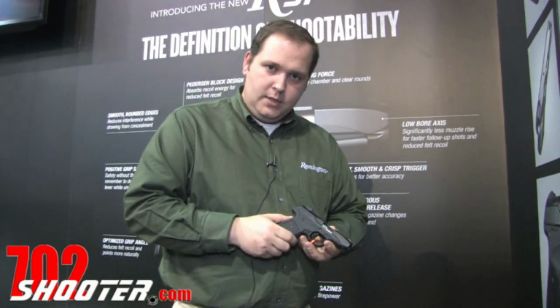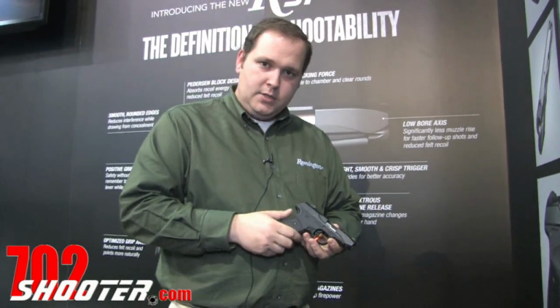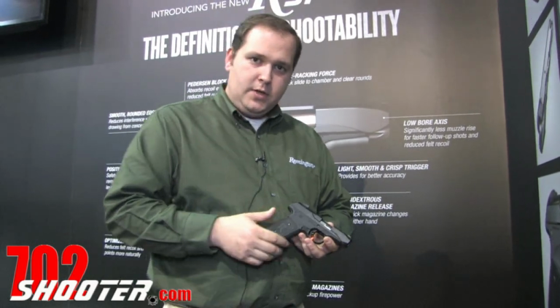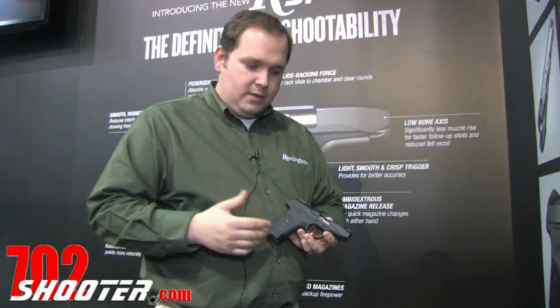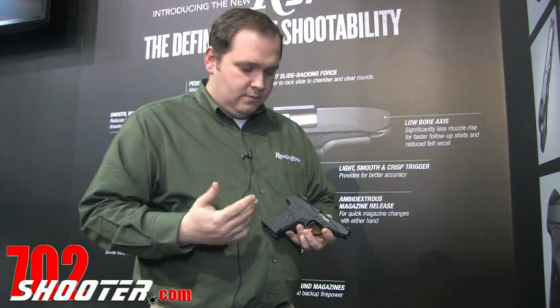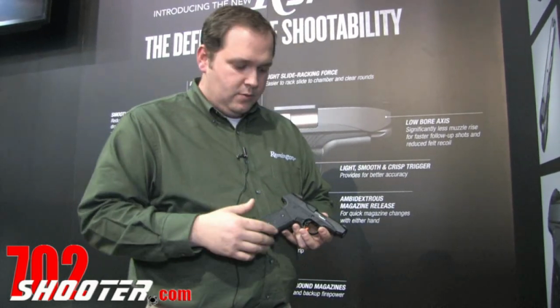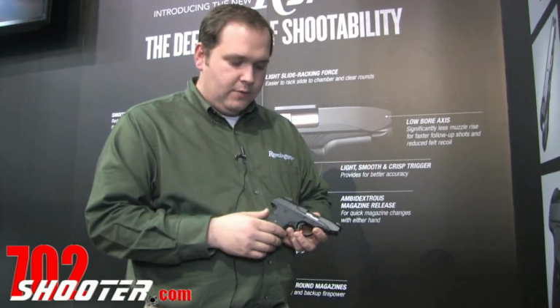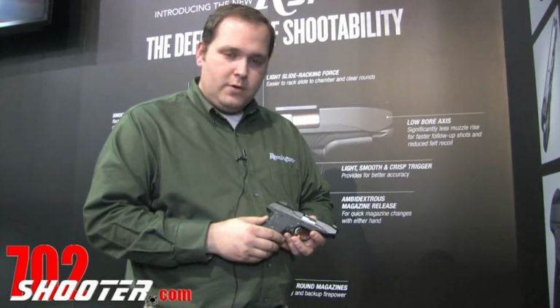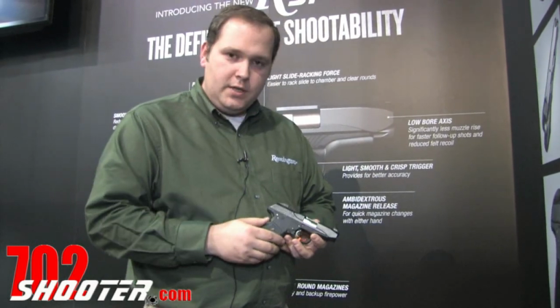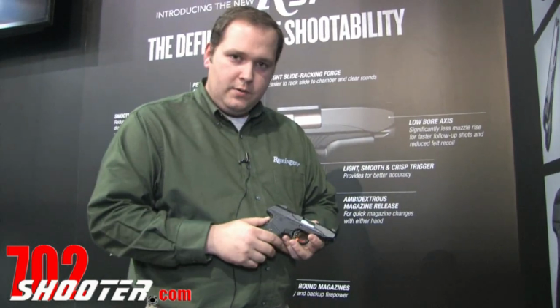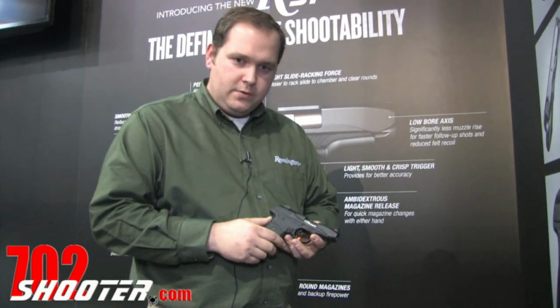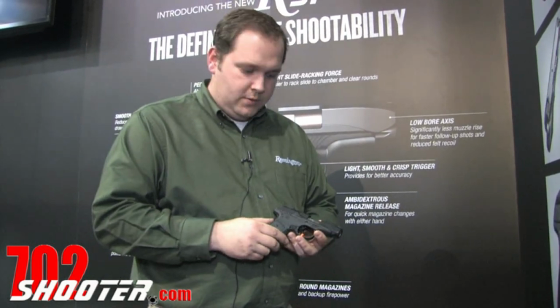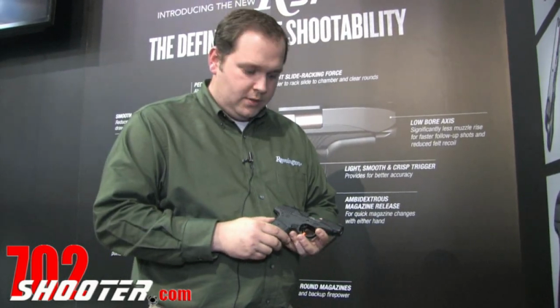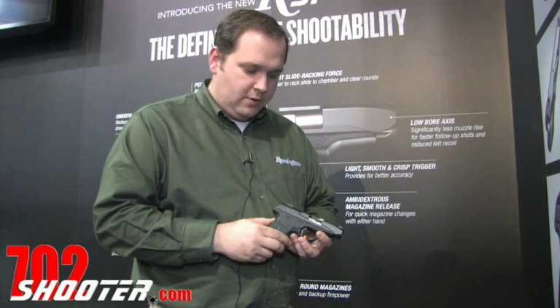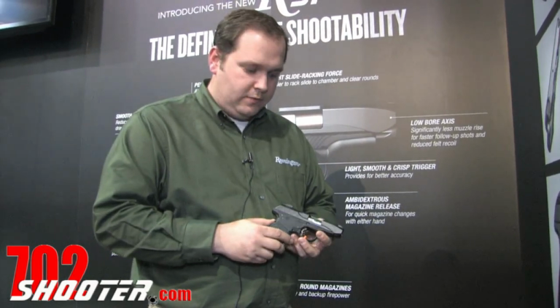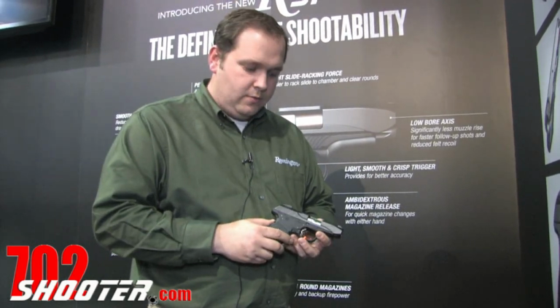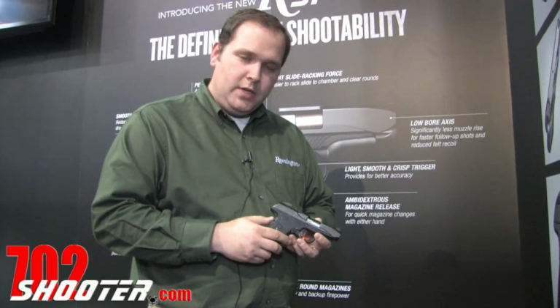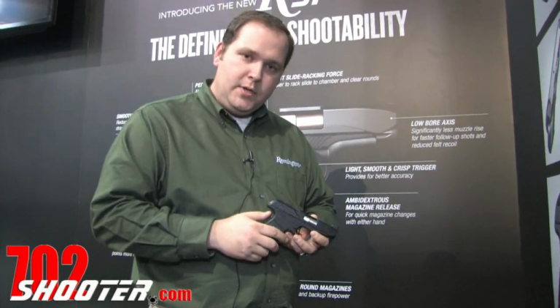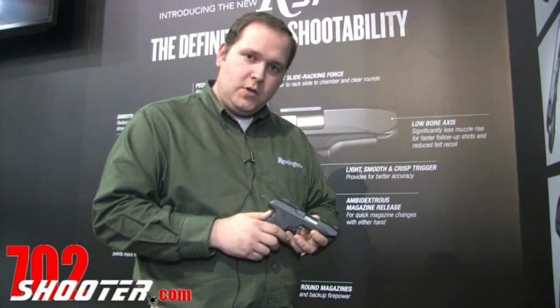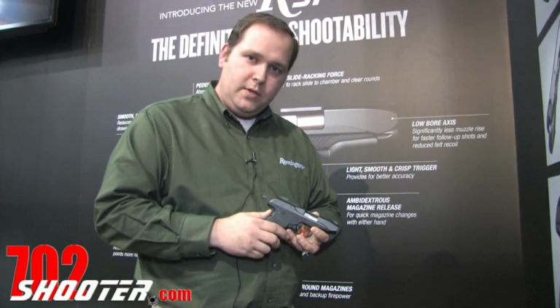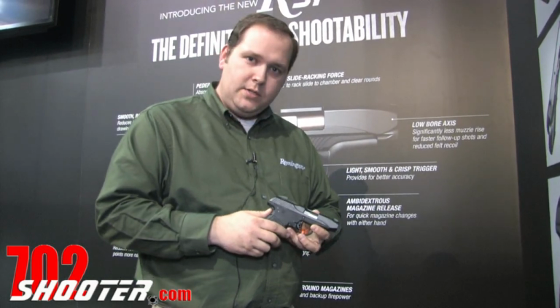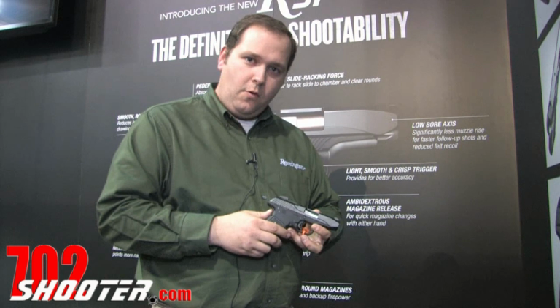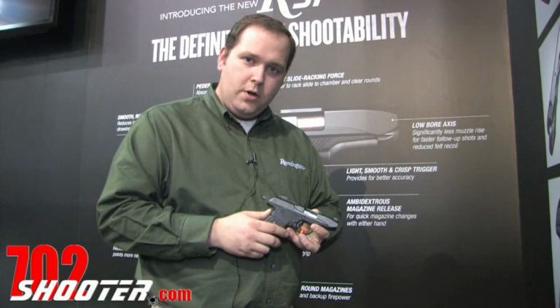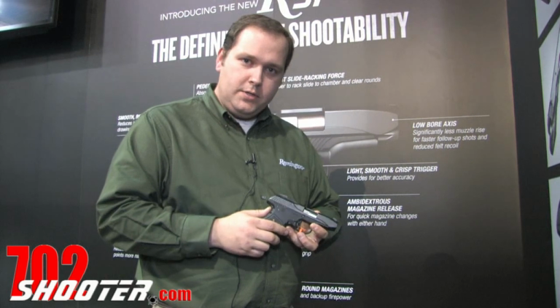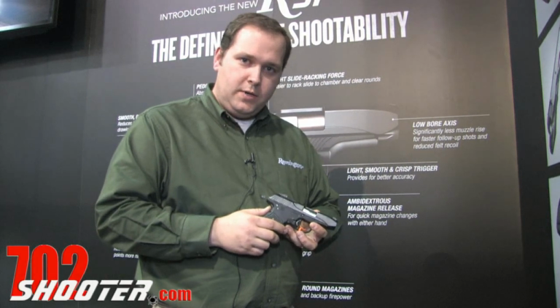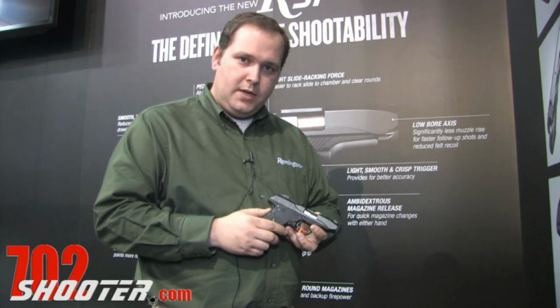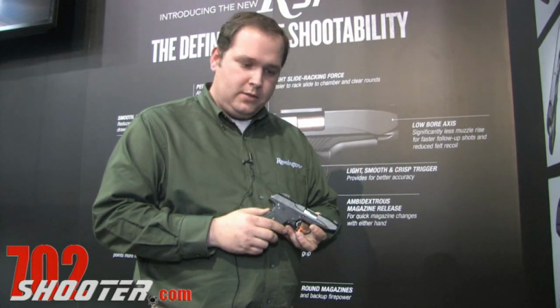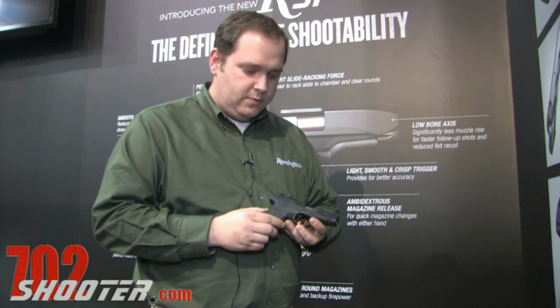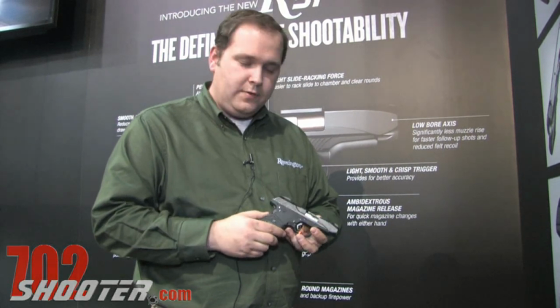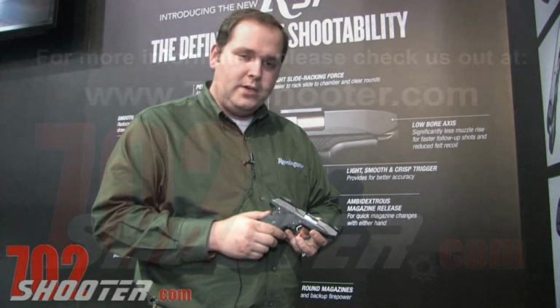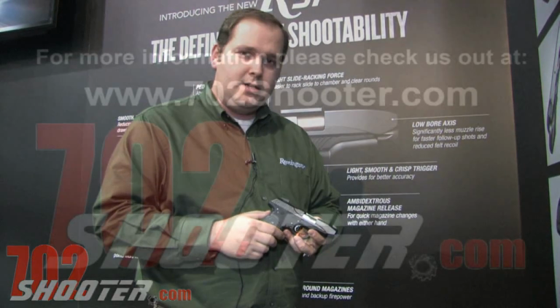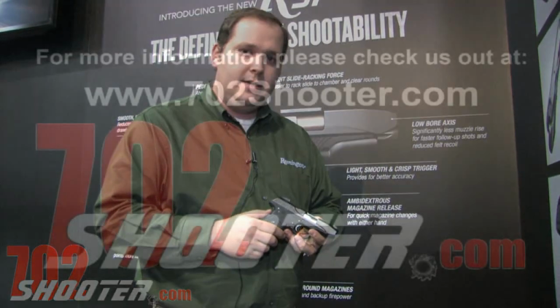So again, in 2014 we're introducing the R51. MSRP is $420 and we're very excited.